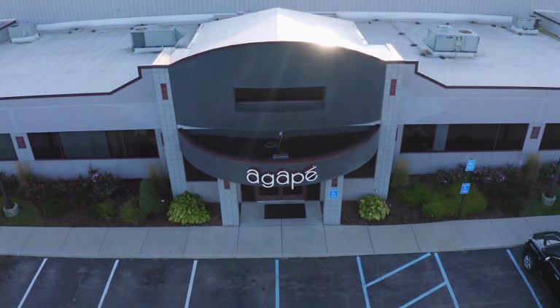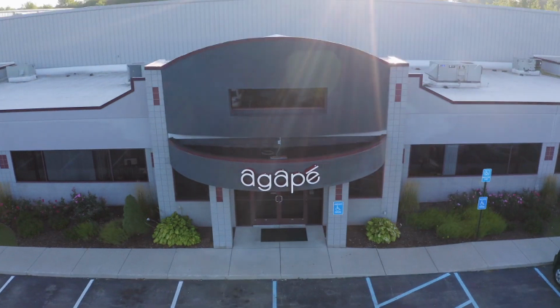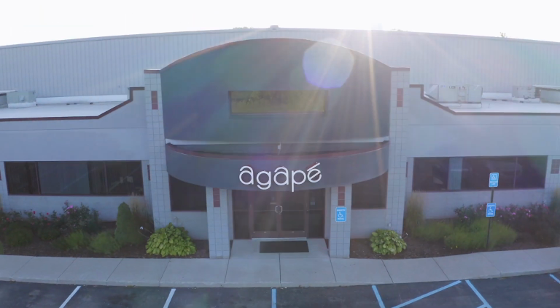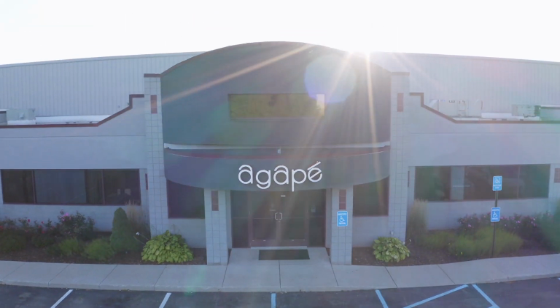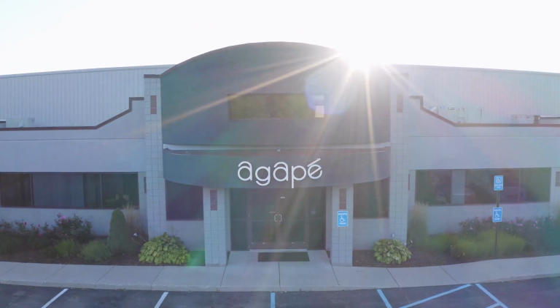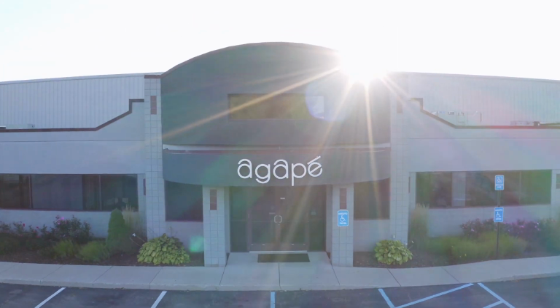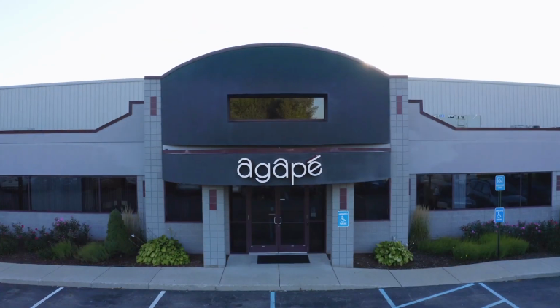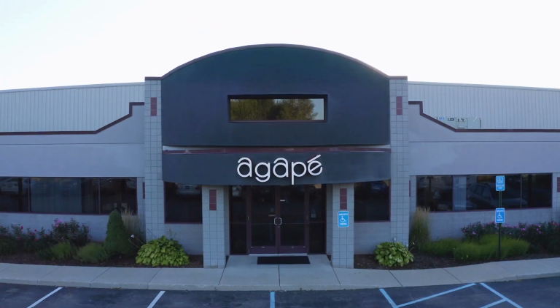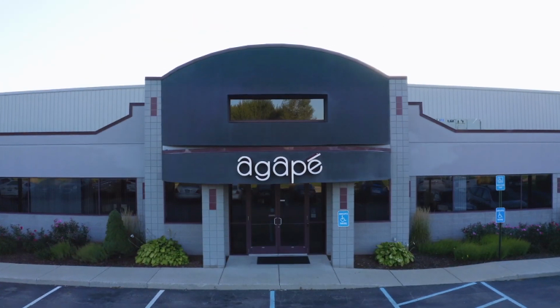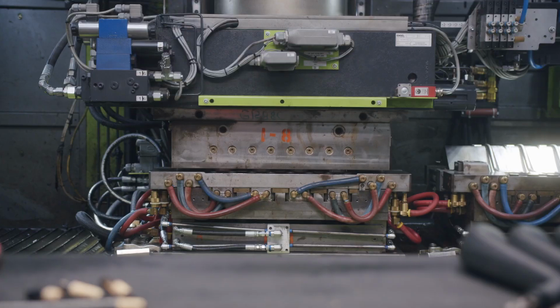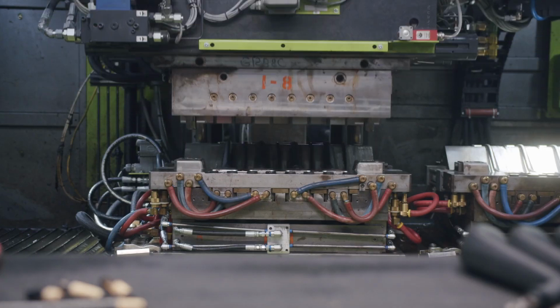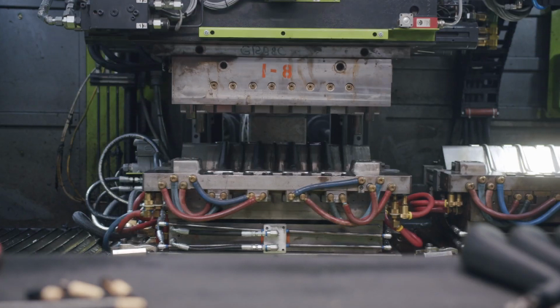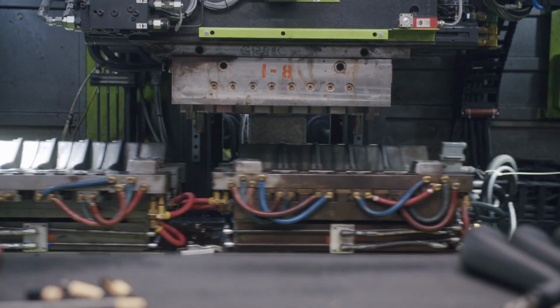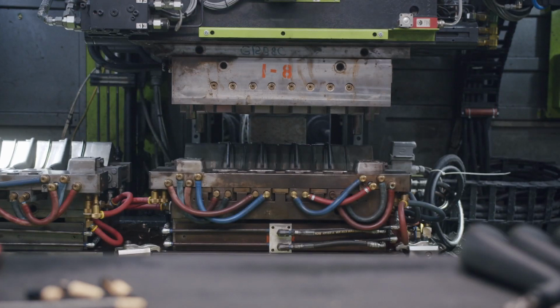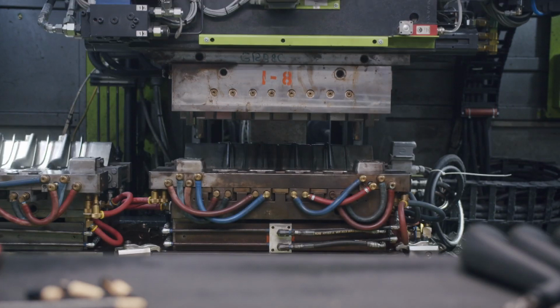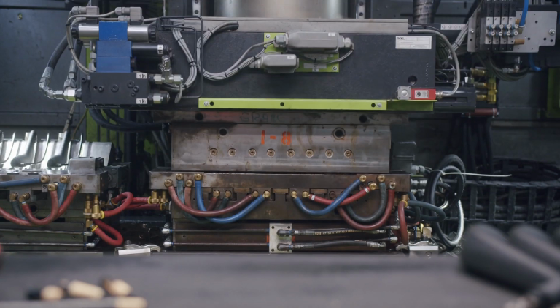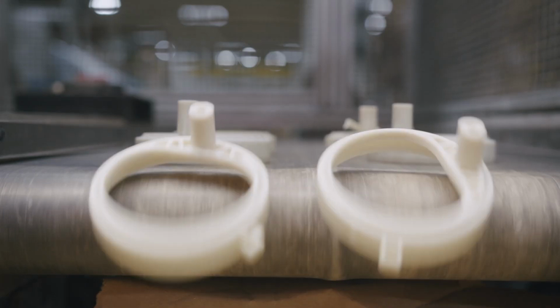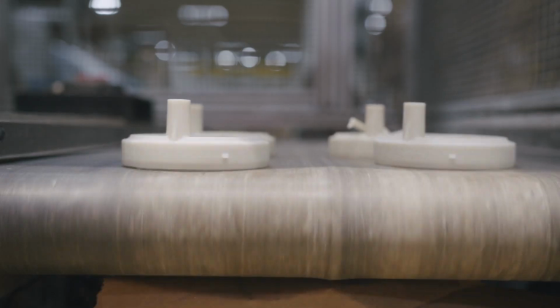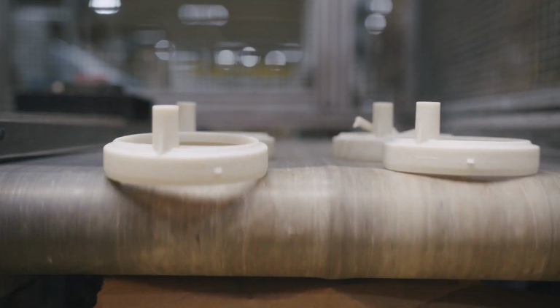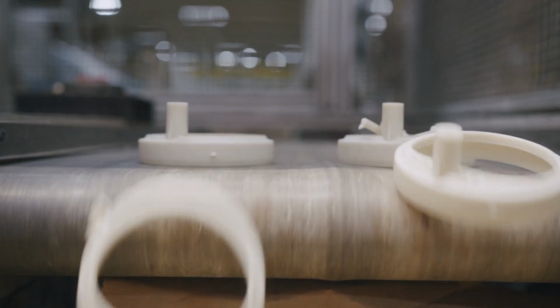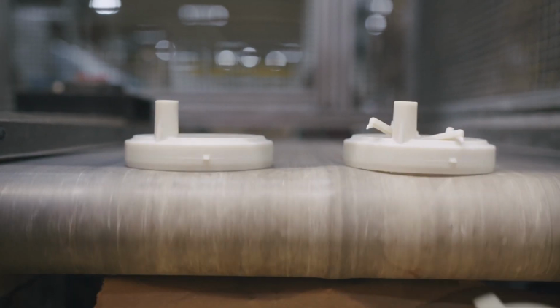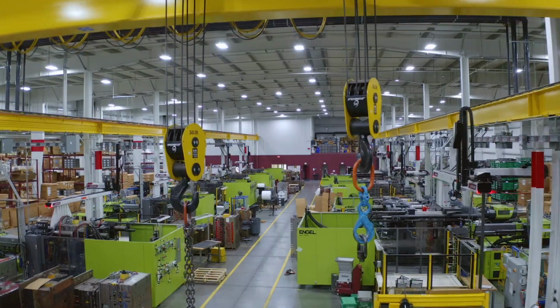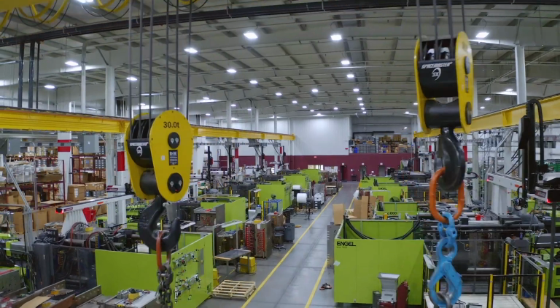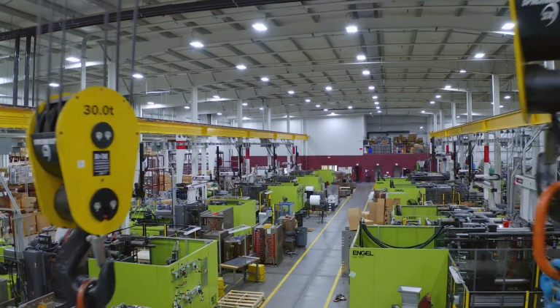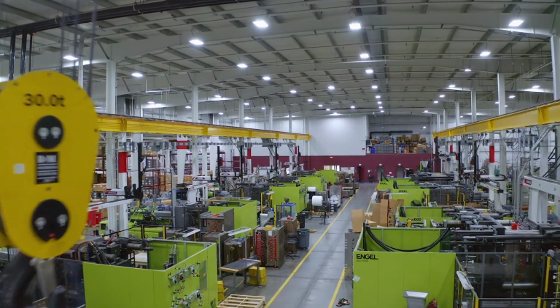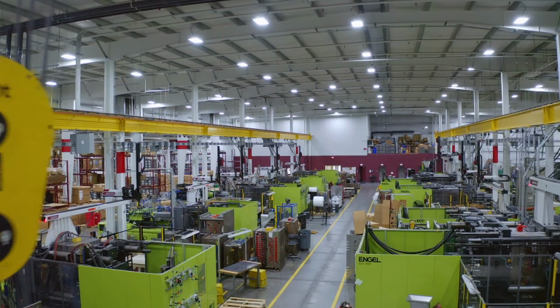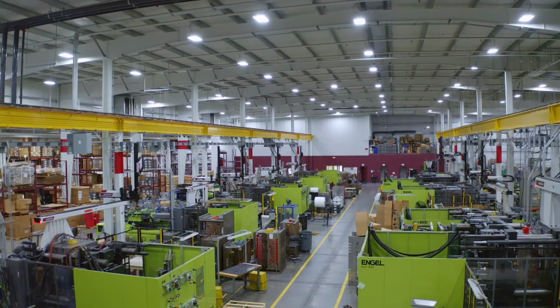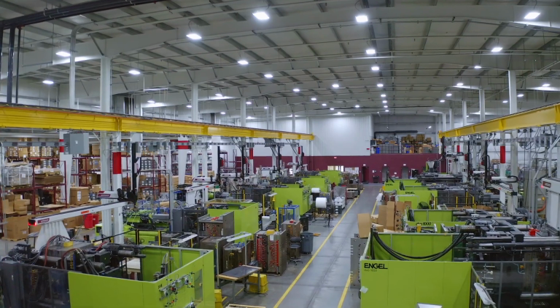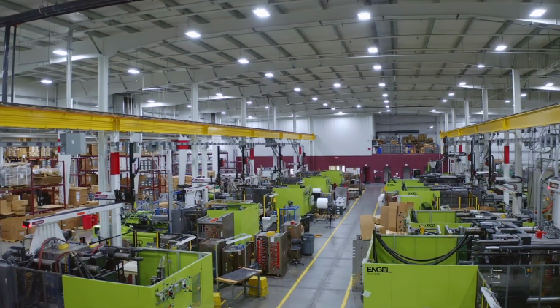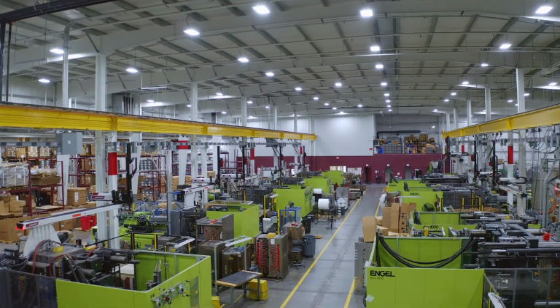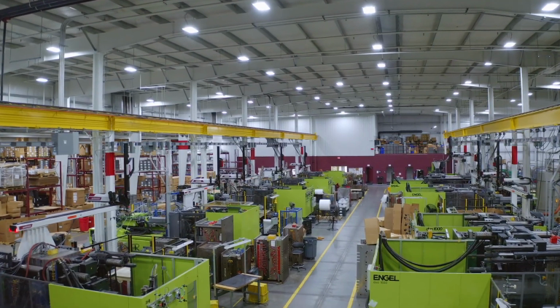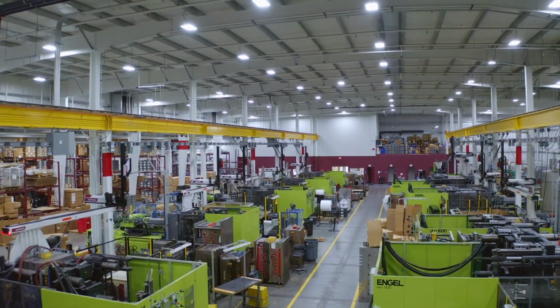Welcome to Agape Plastics. In this video, we're talking manufacturing capabilities. Let's dive in.